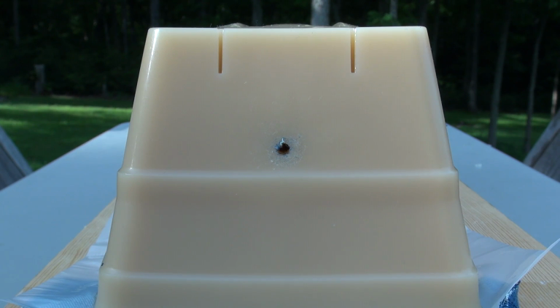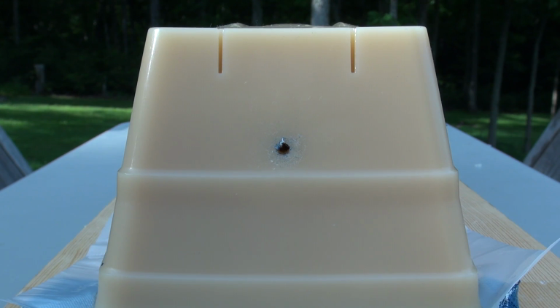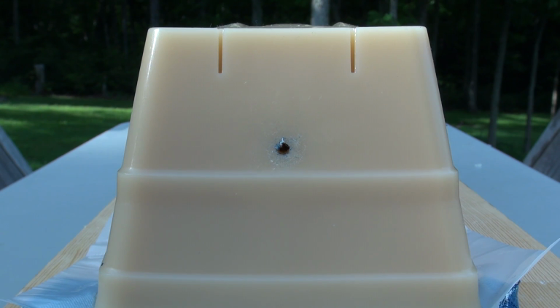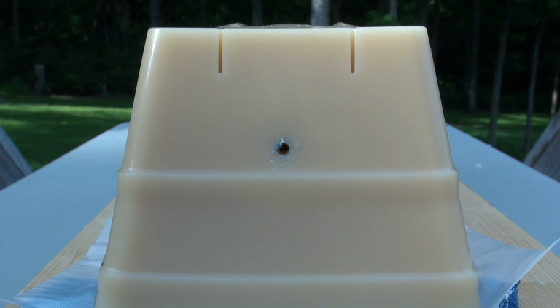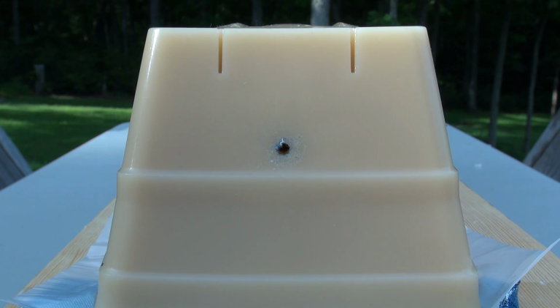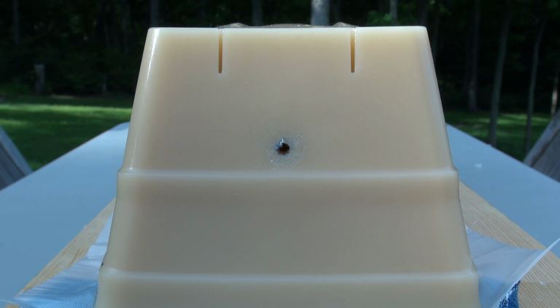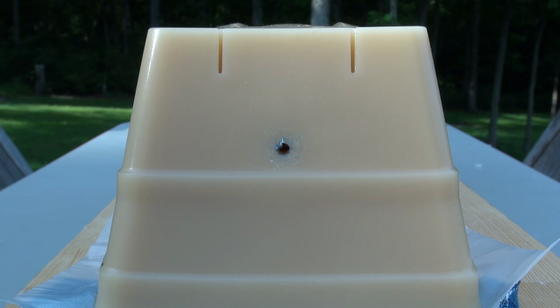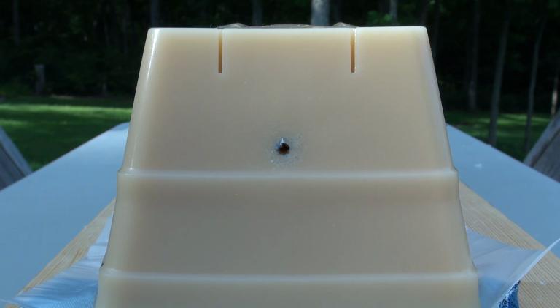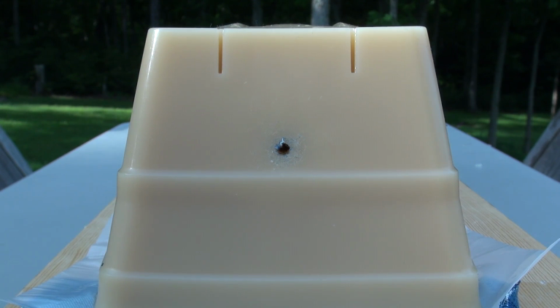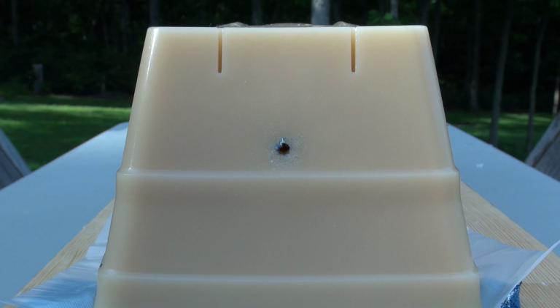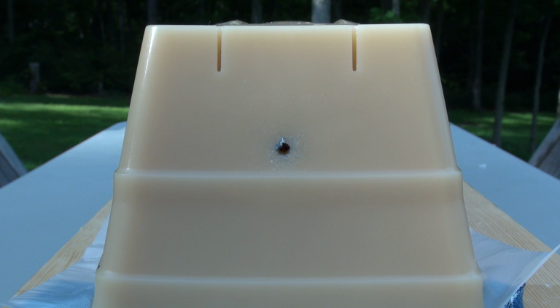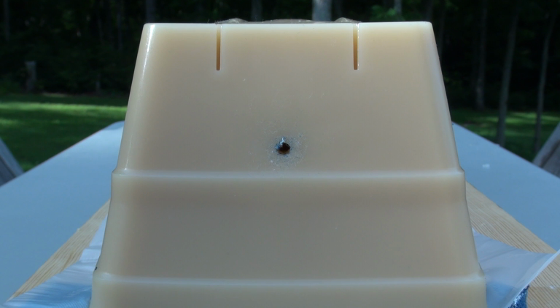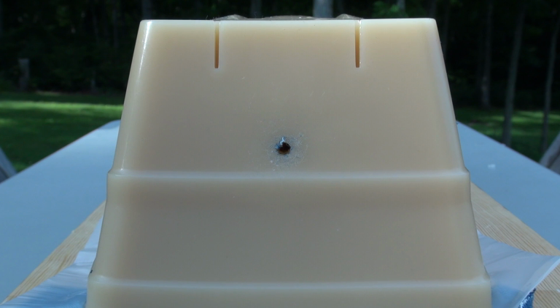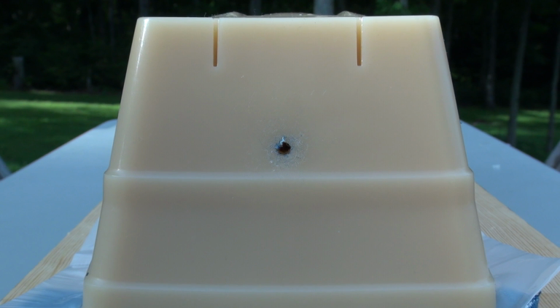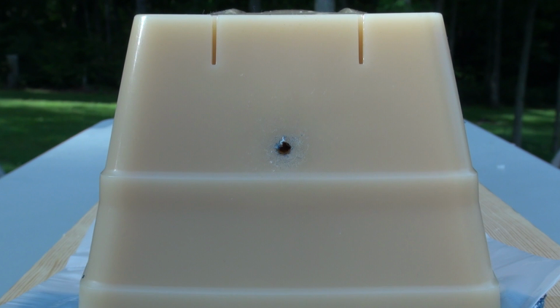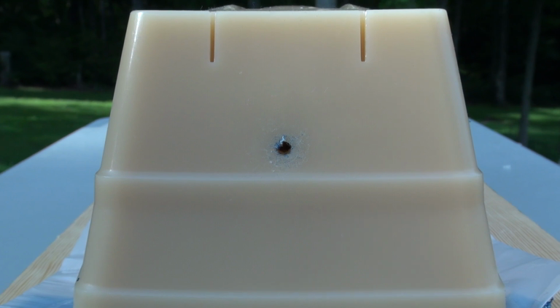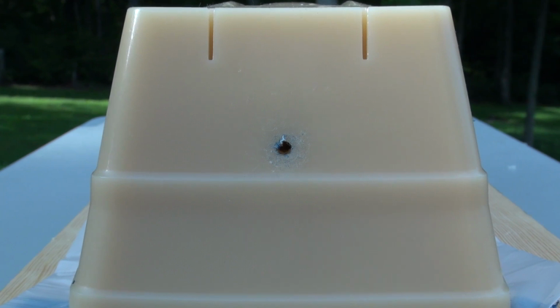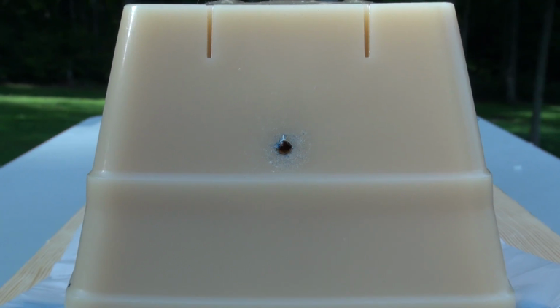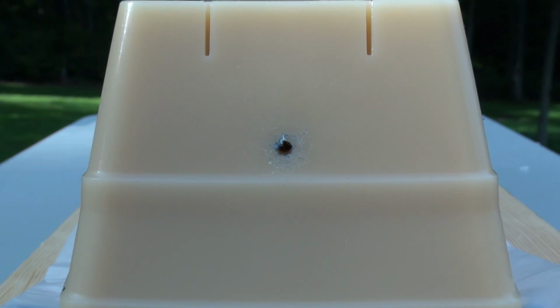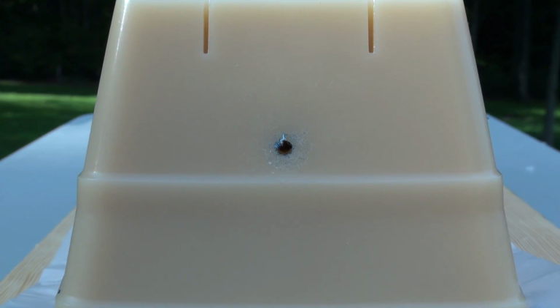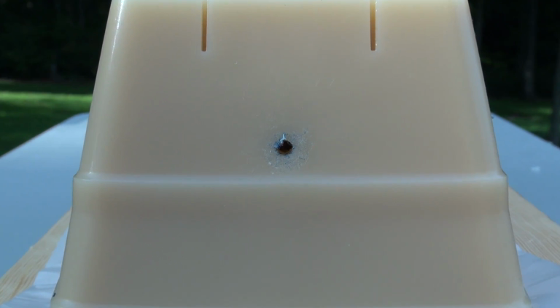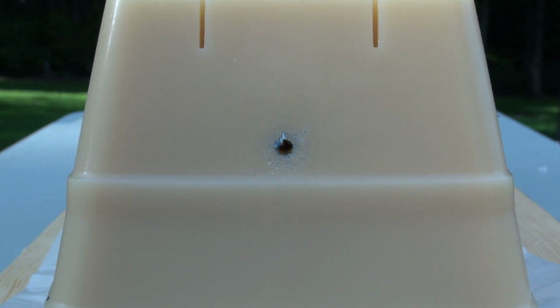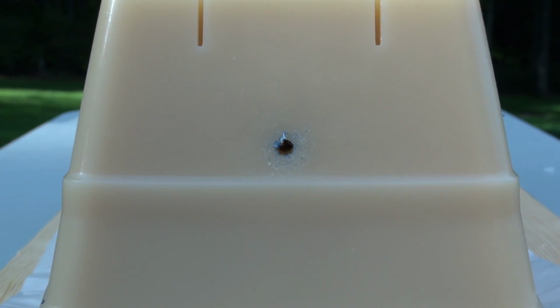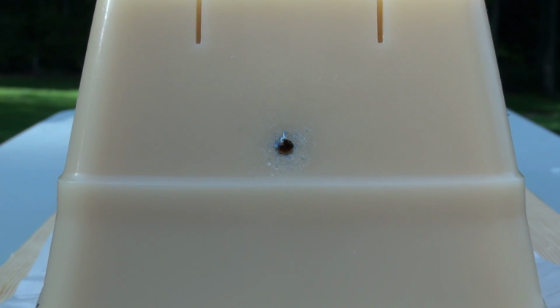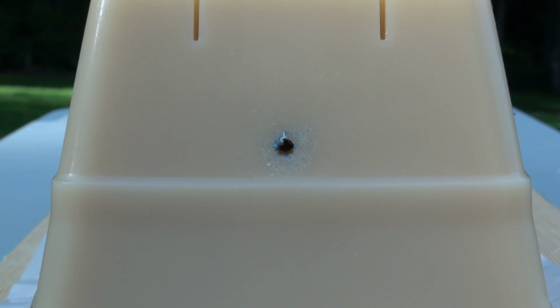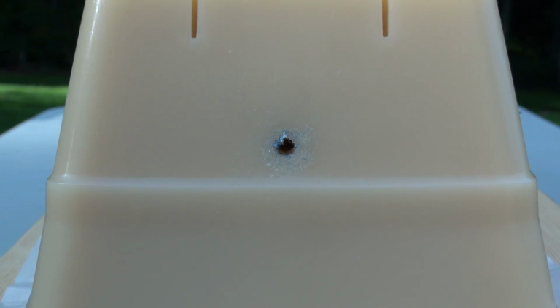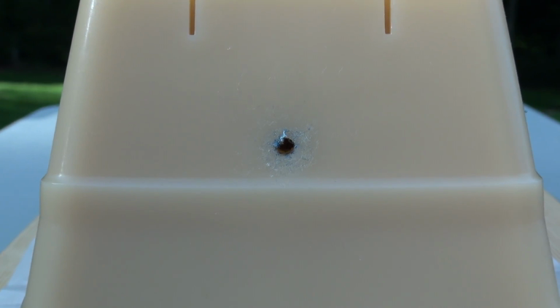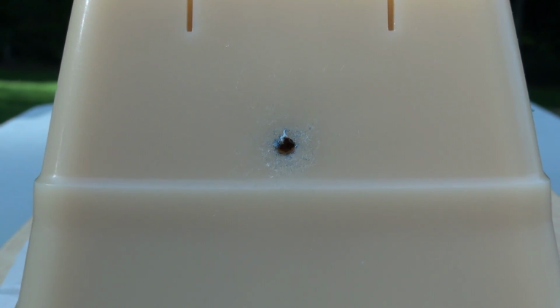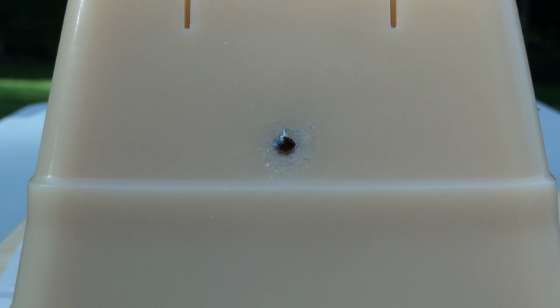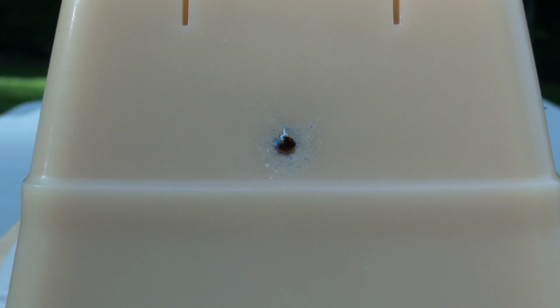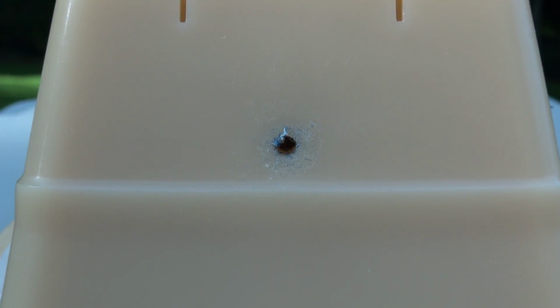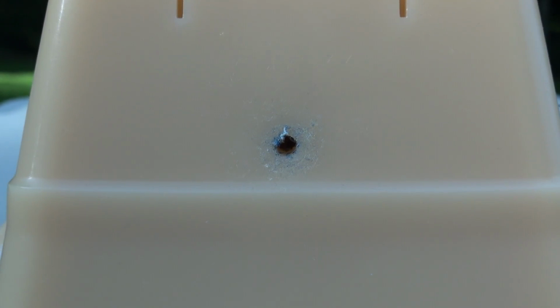That is pretty close to perfect. Let's go digging. I'll show you the damage path and get some measurements for you.